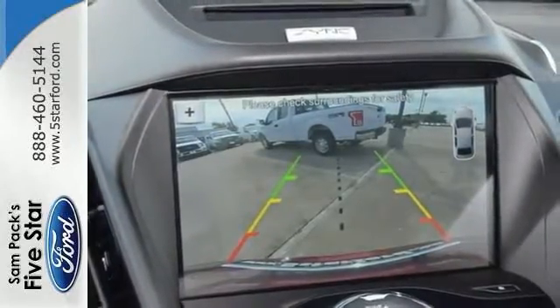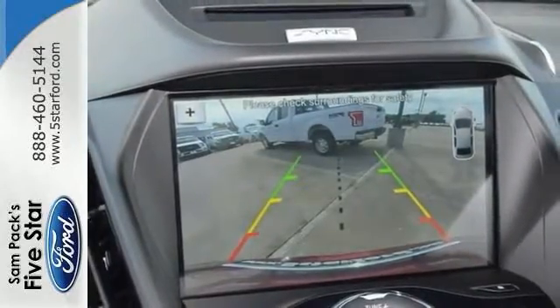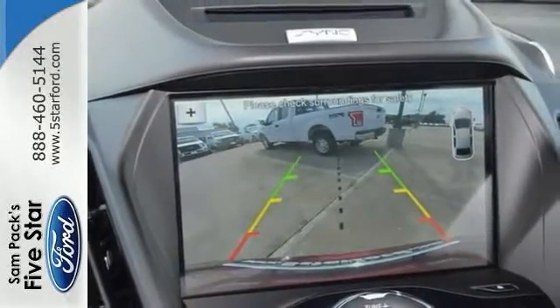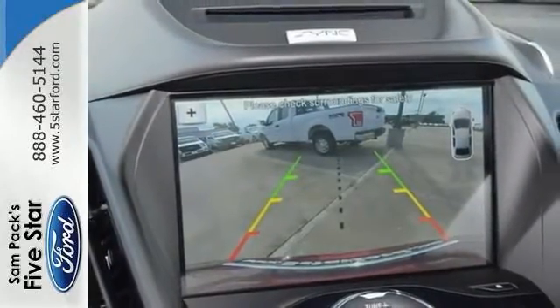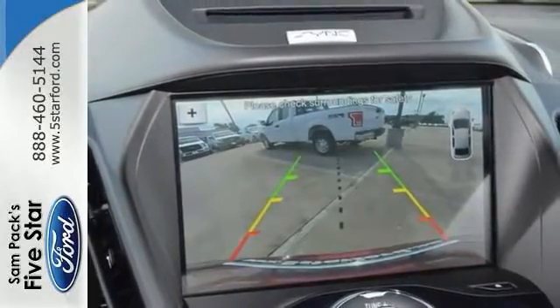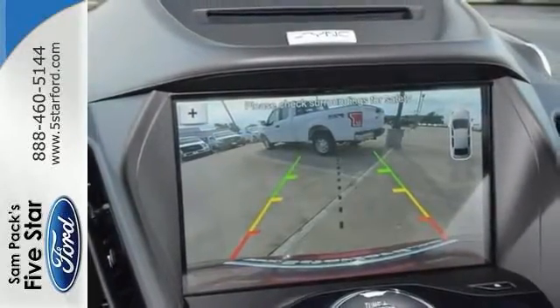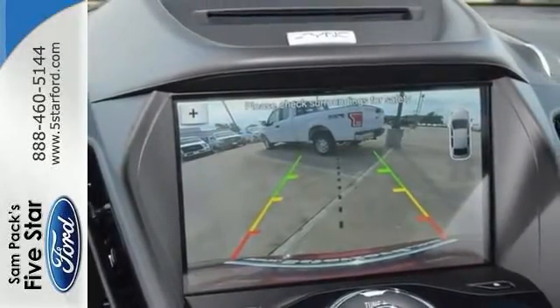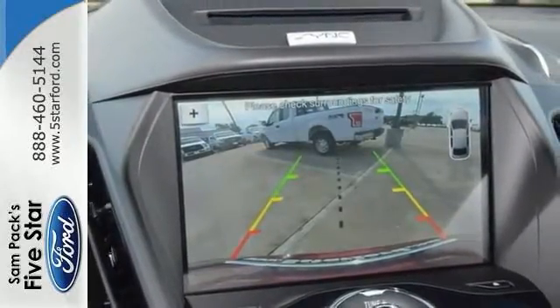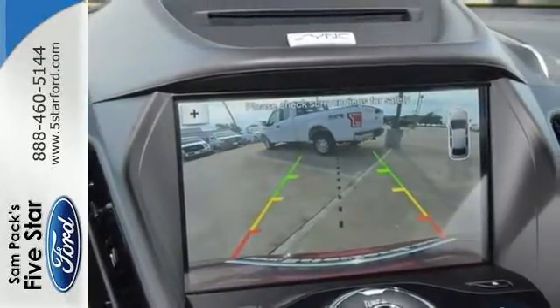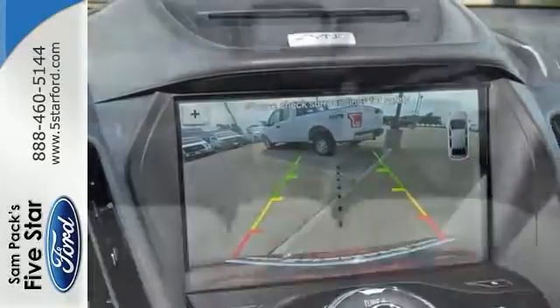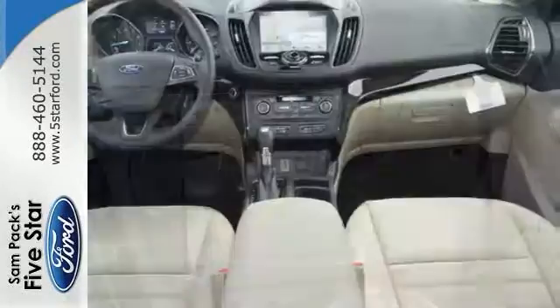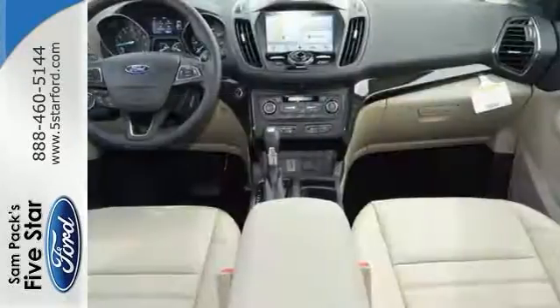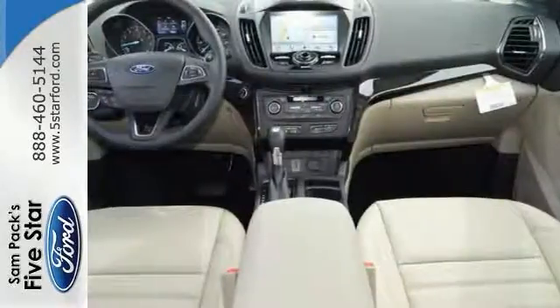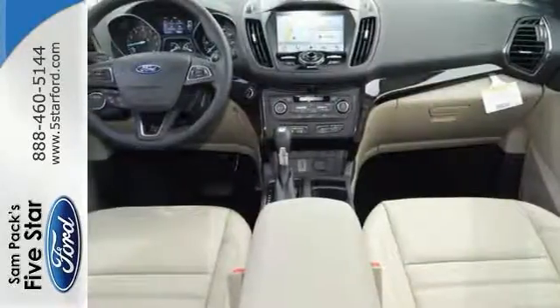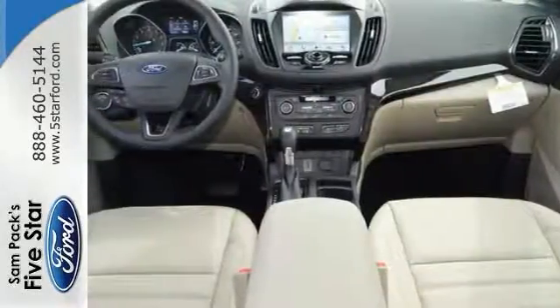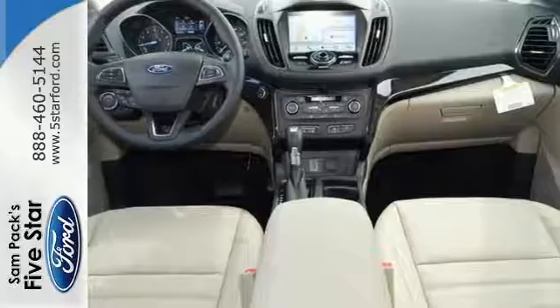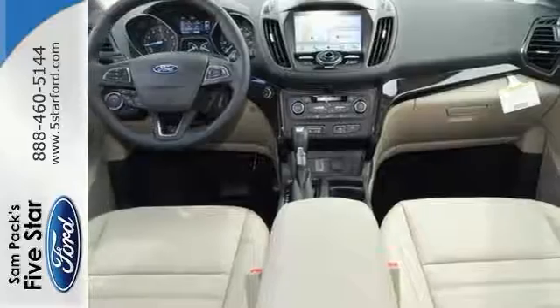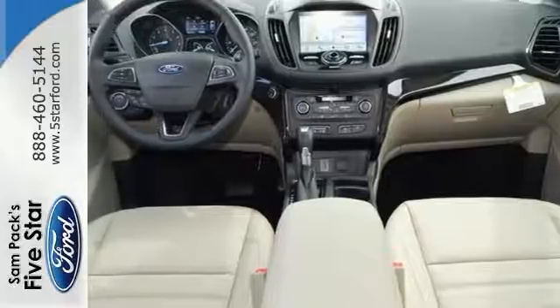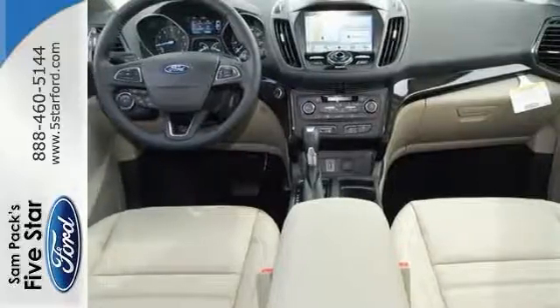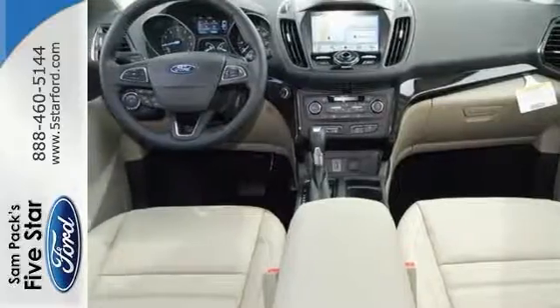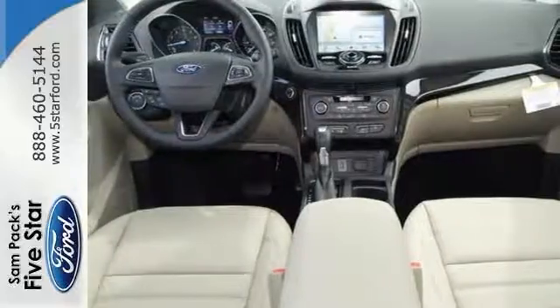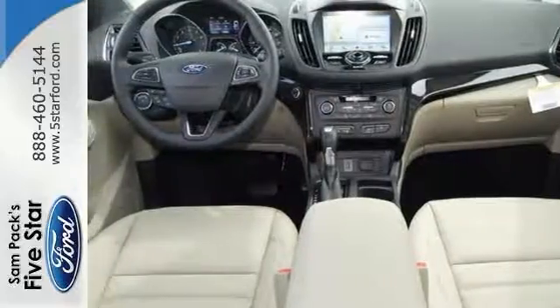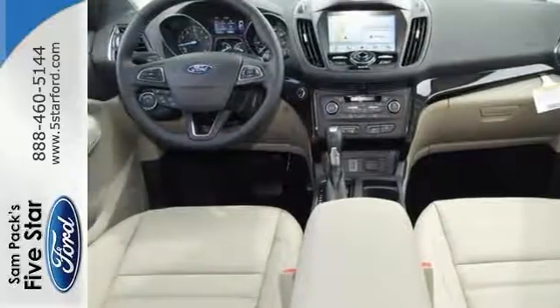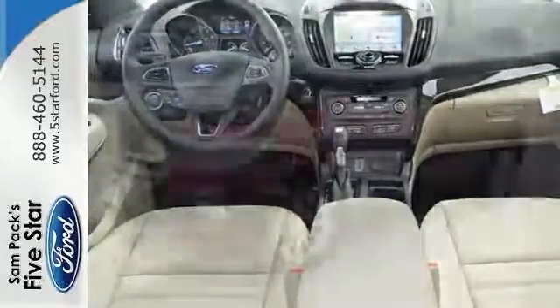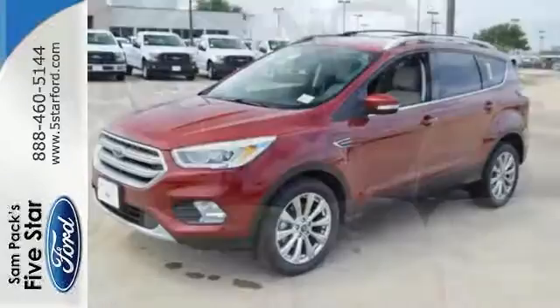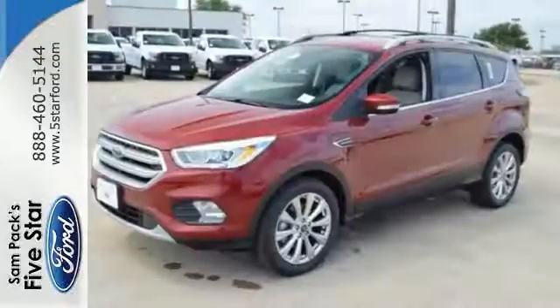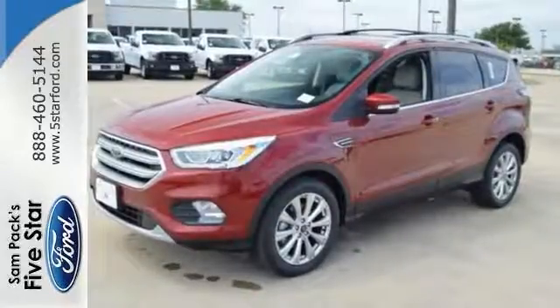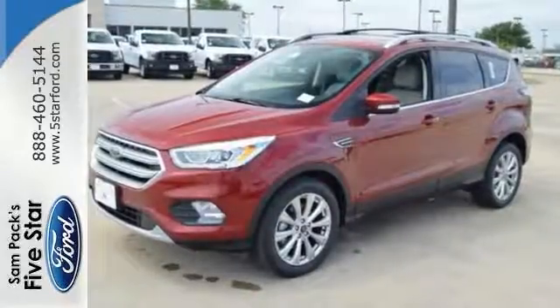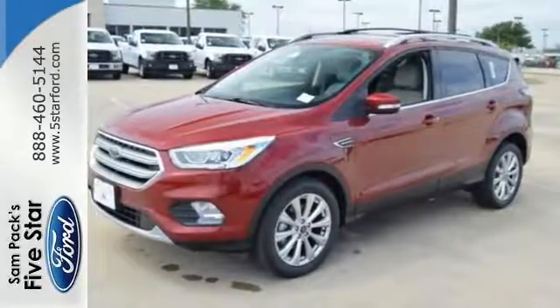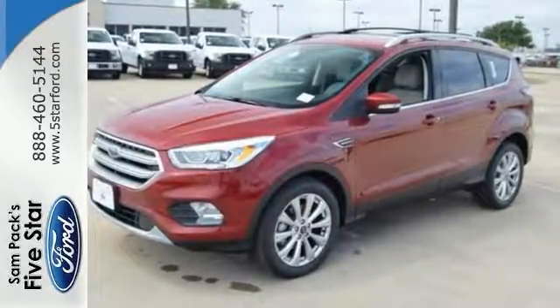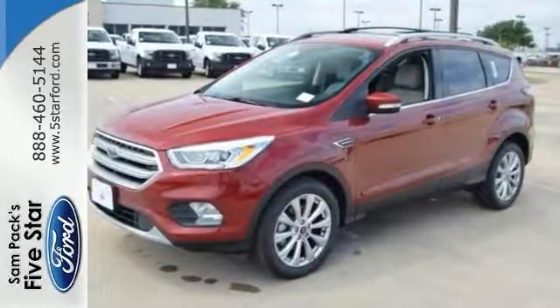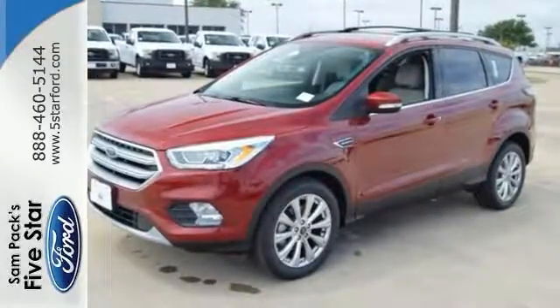Now you could come see it for yourself and take it for a test drive. We know you'll love this Ford Escape Titanium Edition.